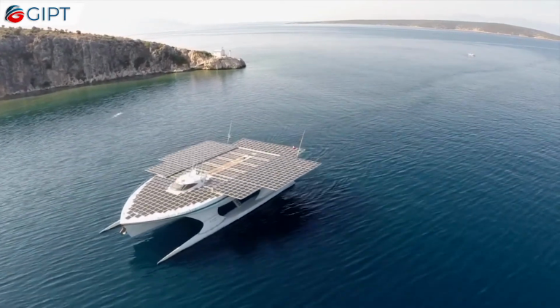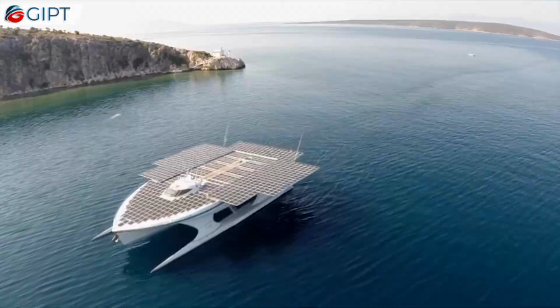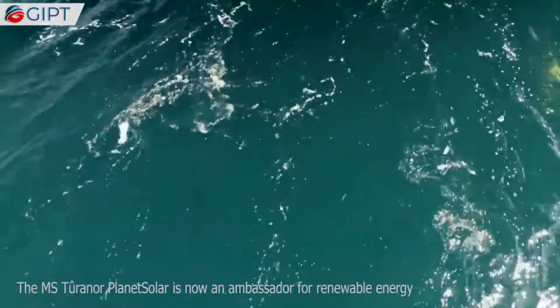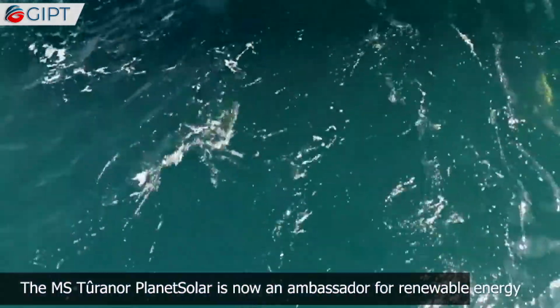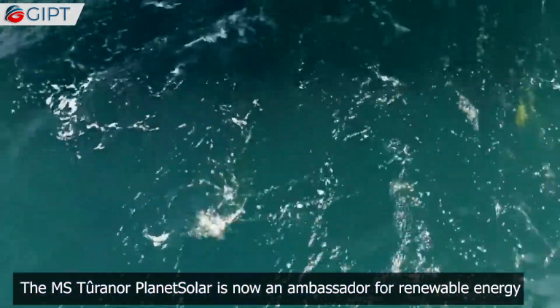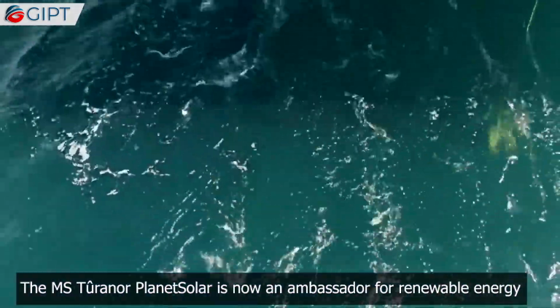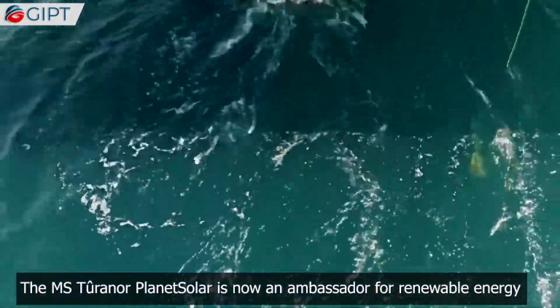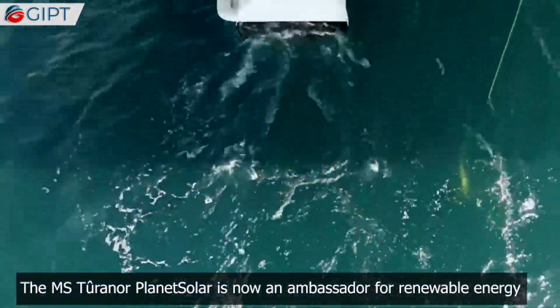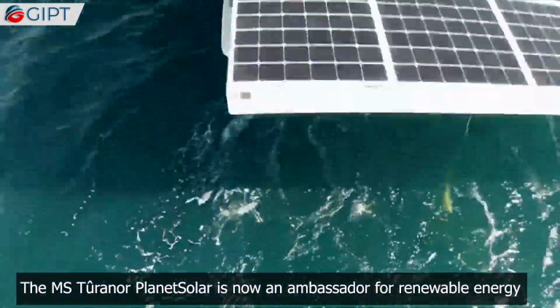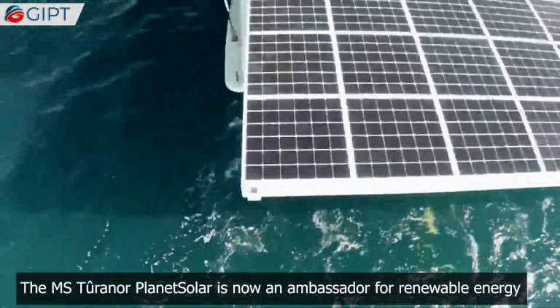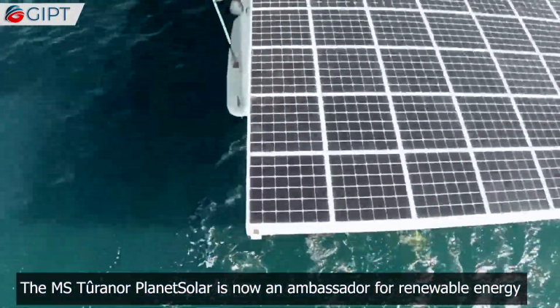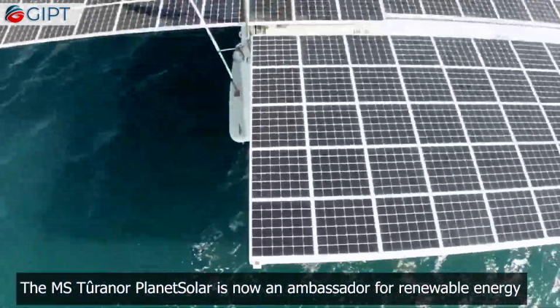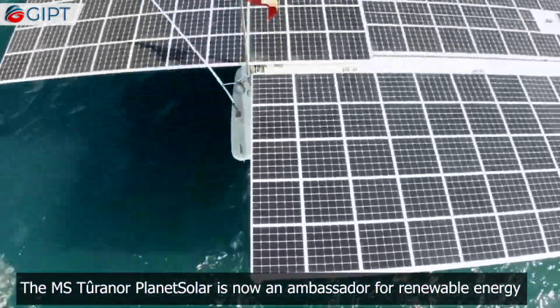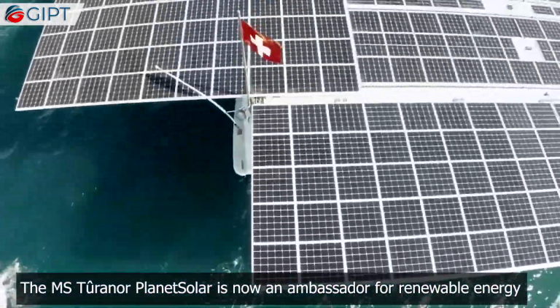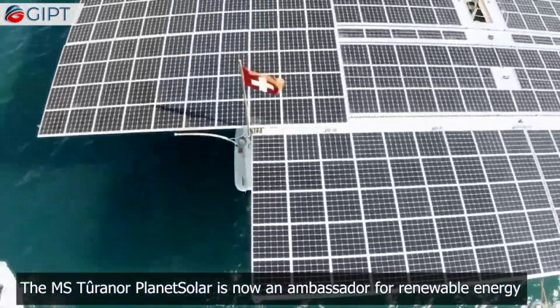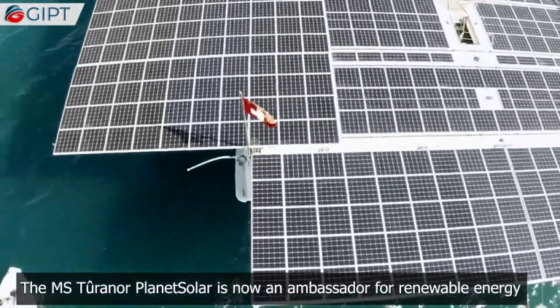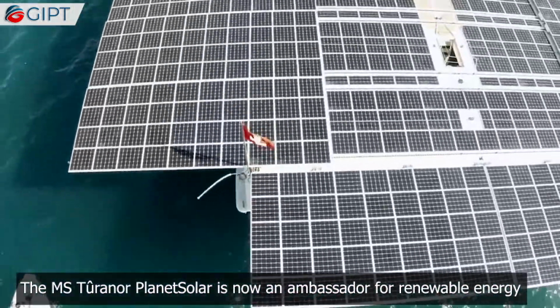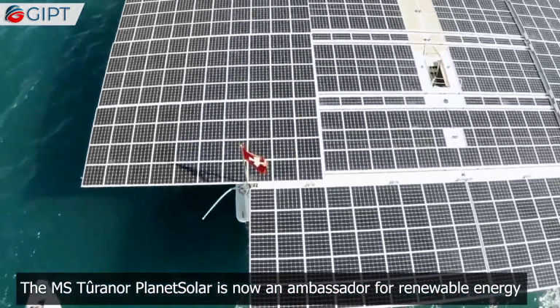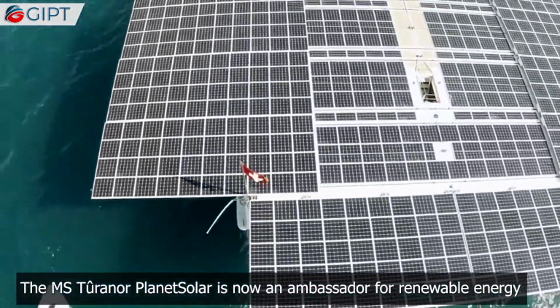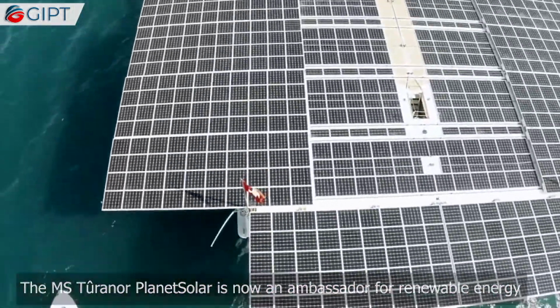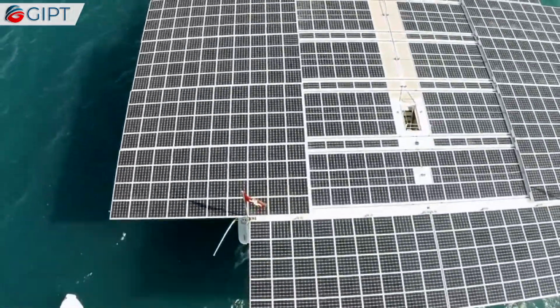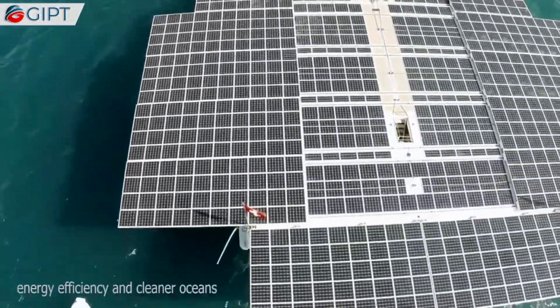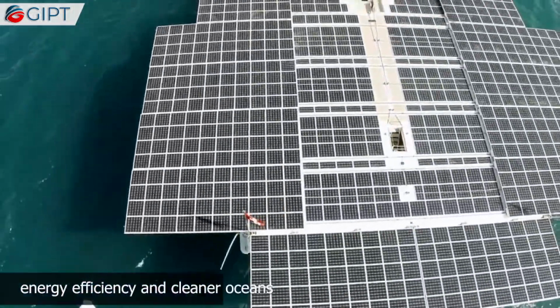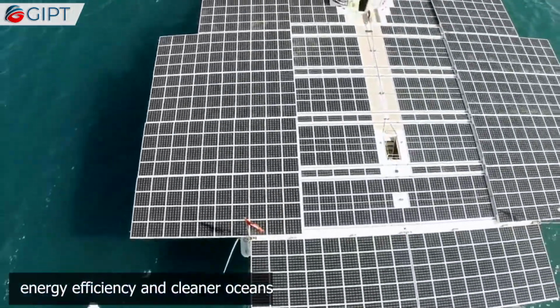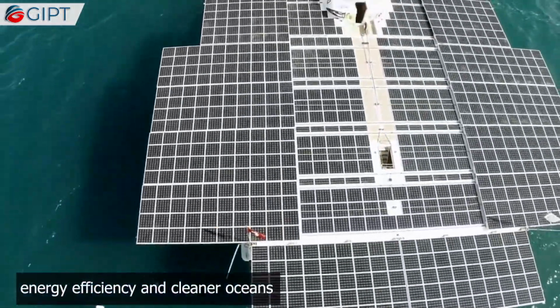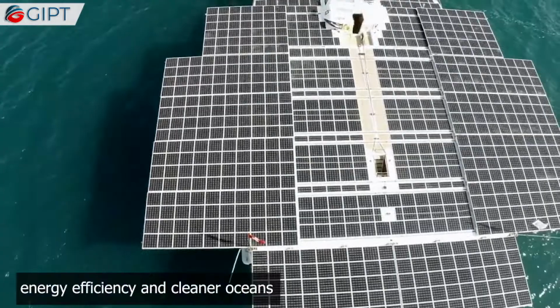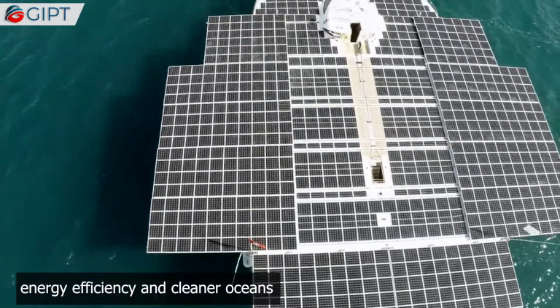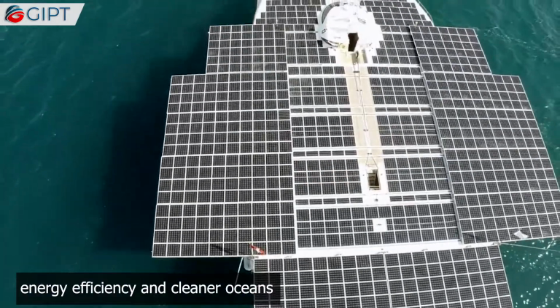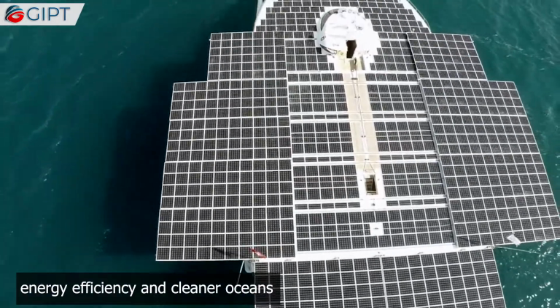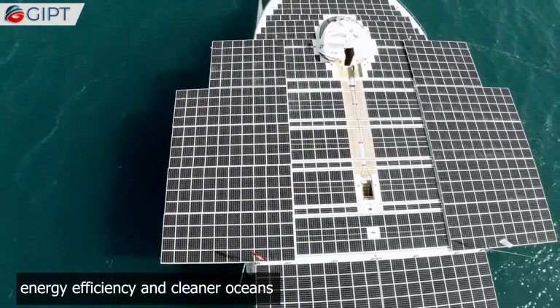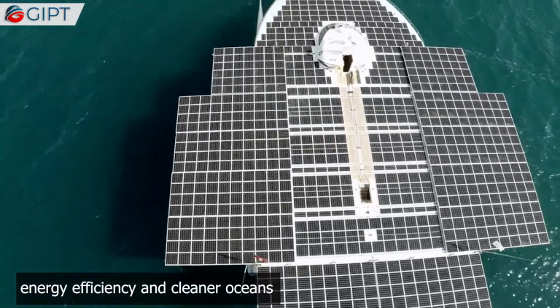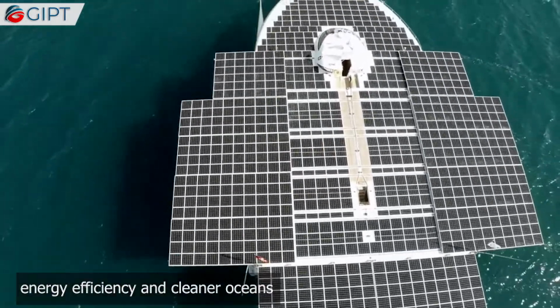The MS Tourner PlanetSolar is now an ambassador for renewable energy, energy efficiency, and cleaner oceans.